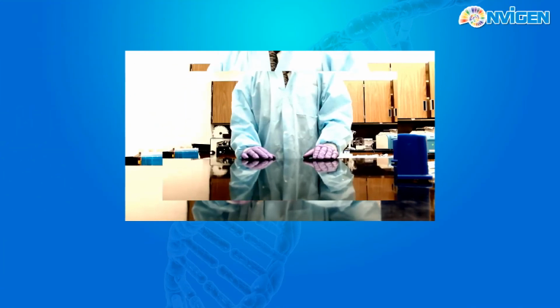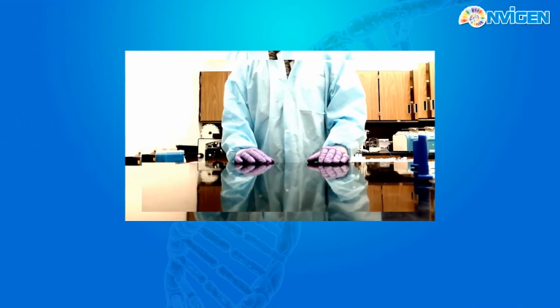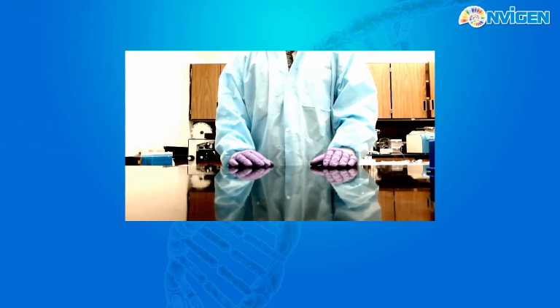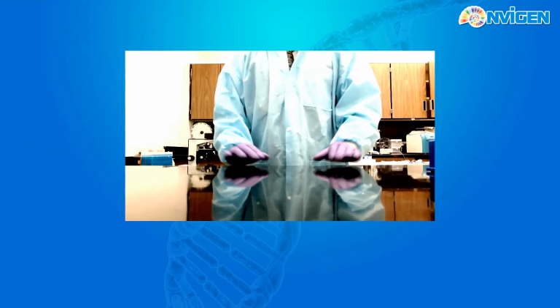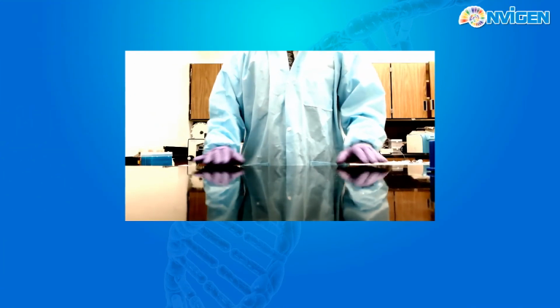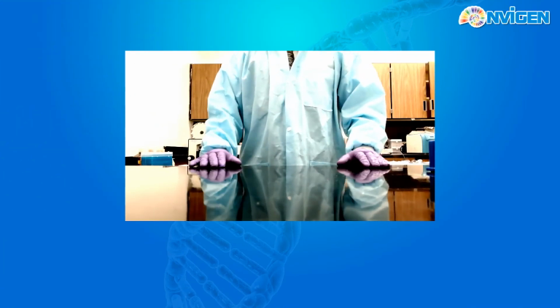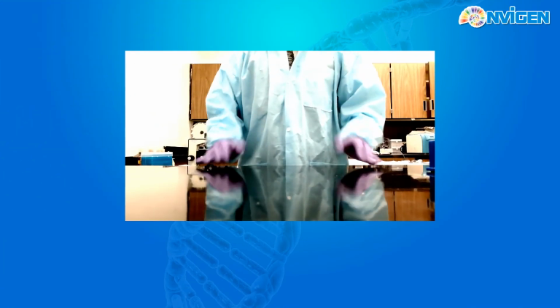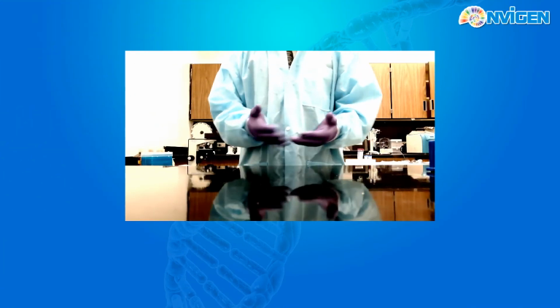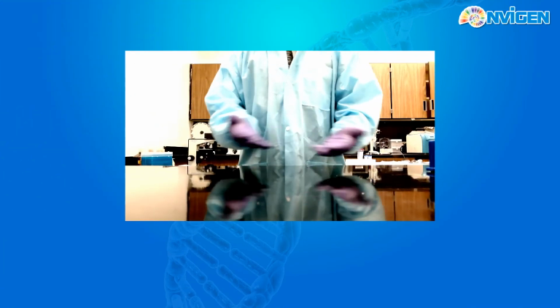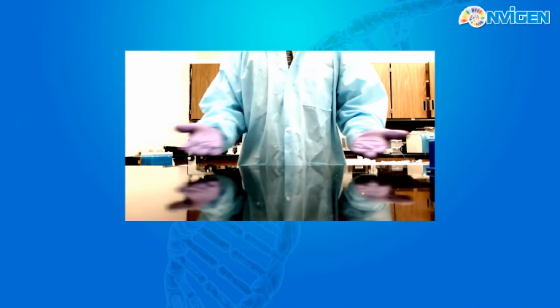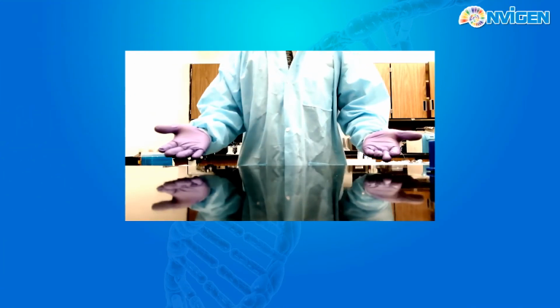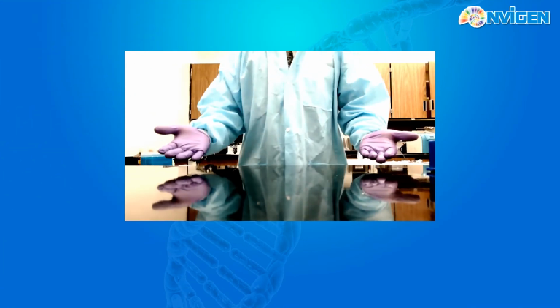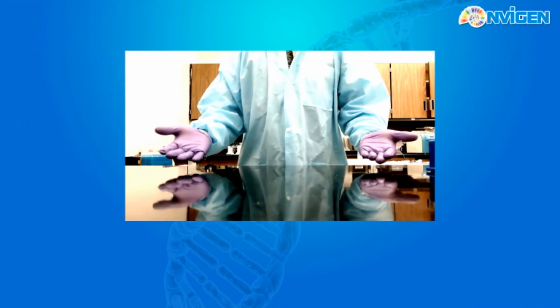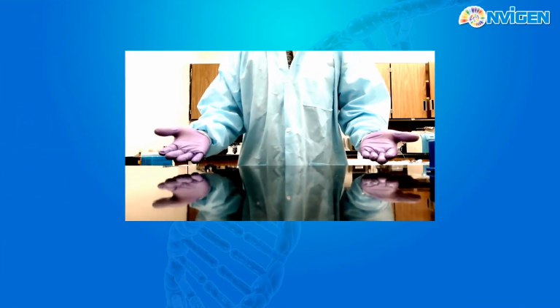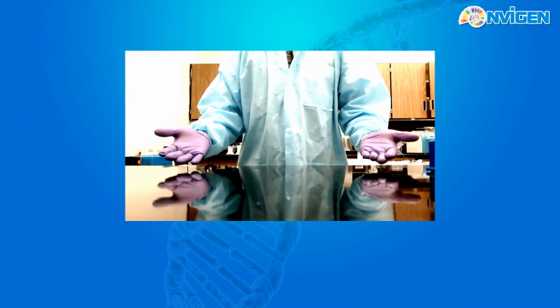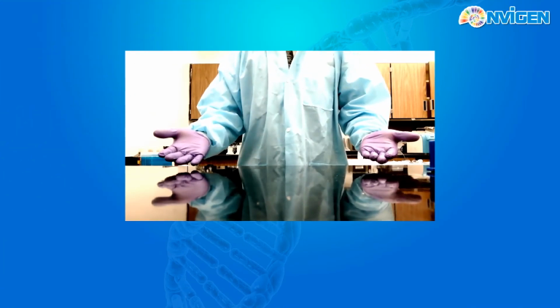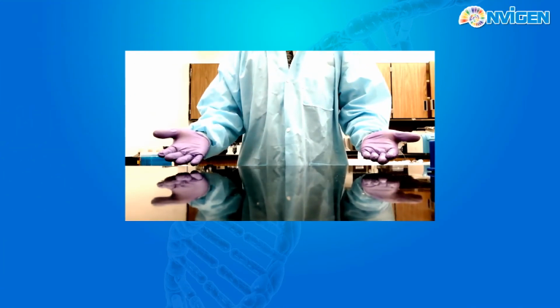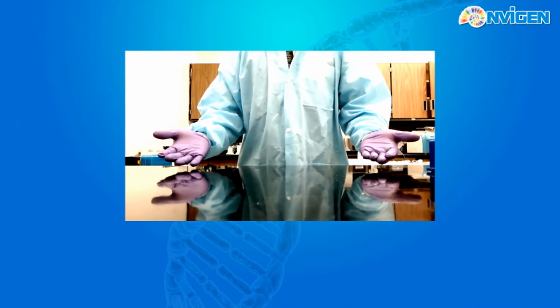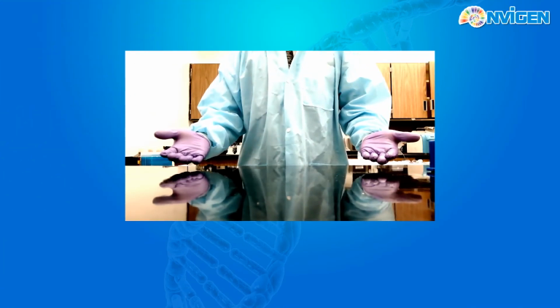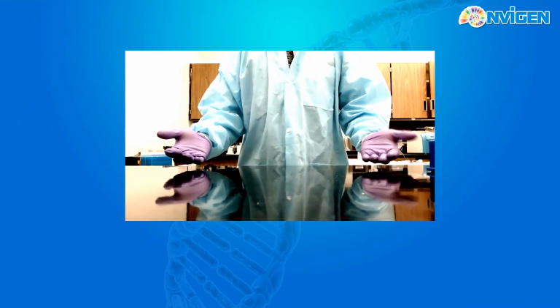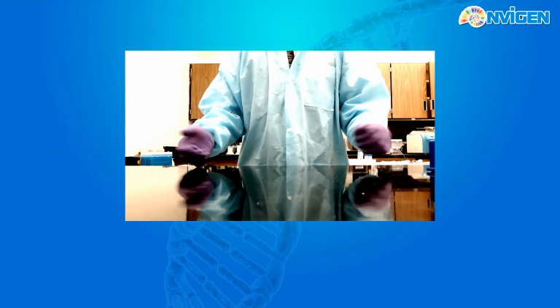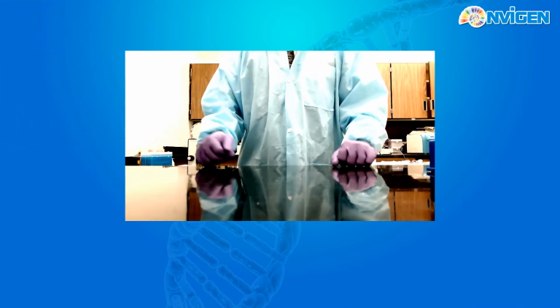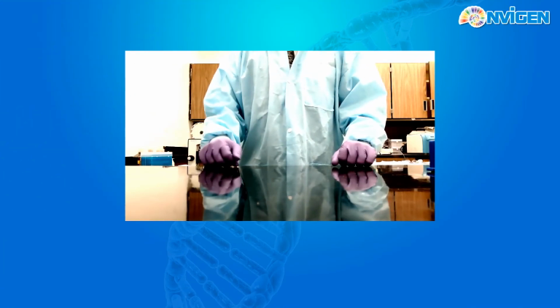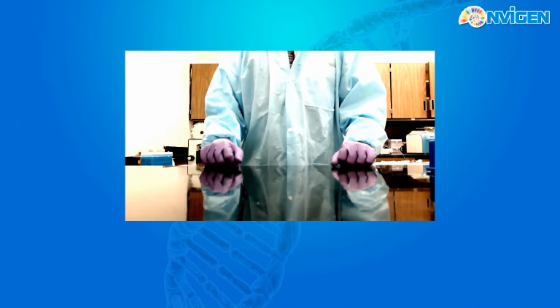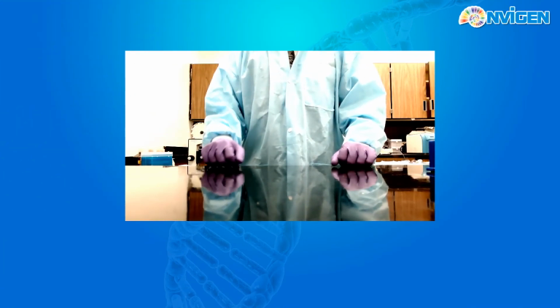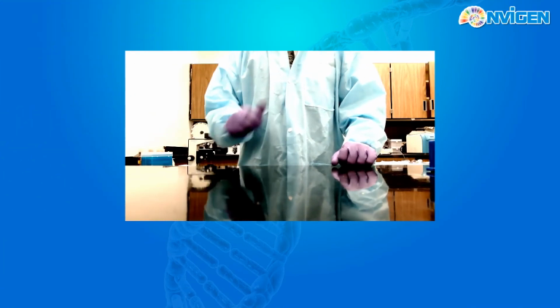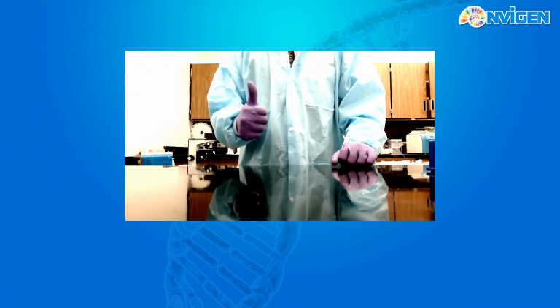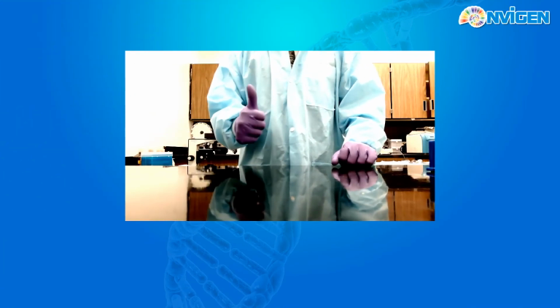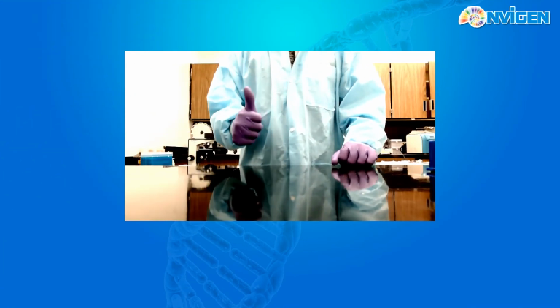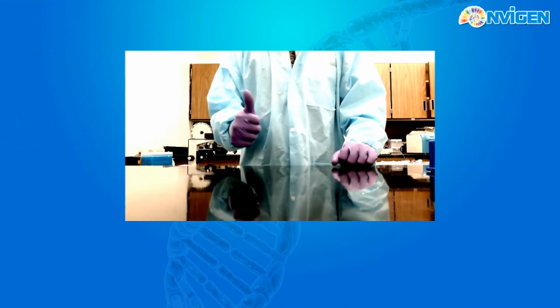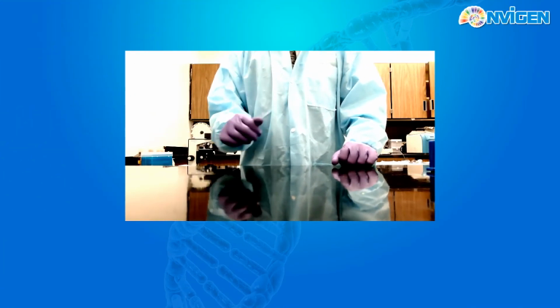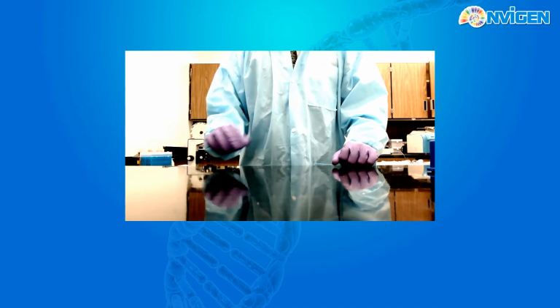That has been the Invigian CFDNA extraction tutorial. Thank you so much for watching.